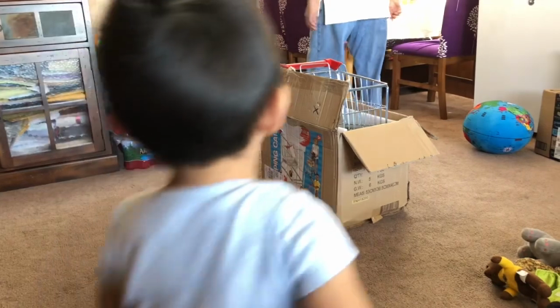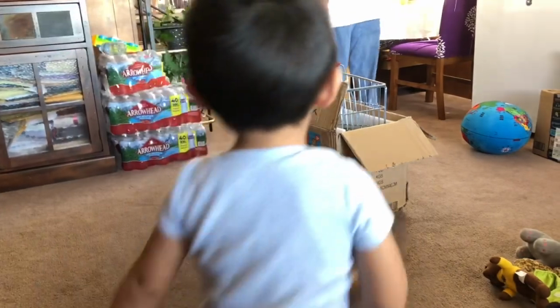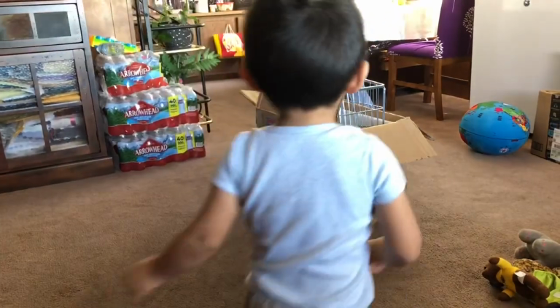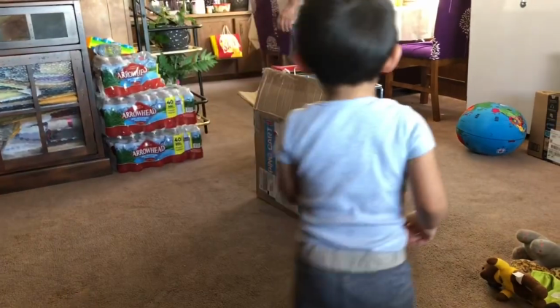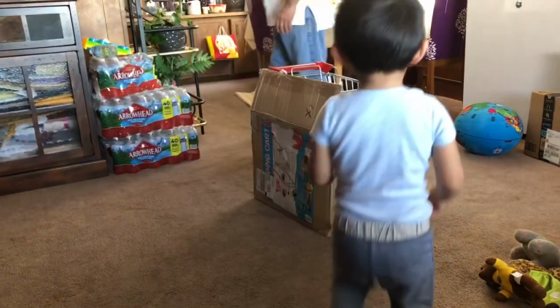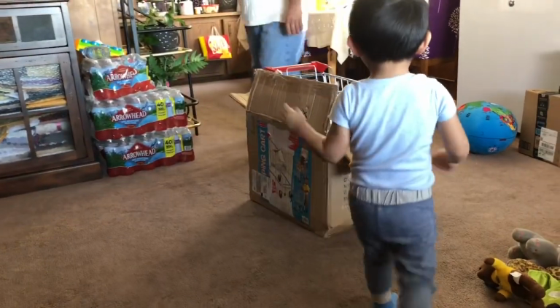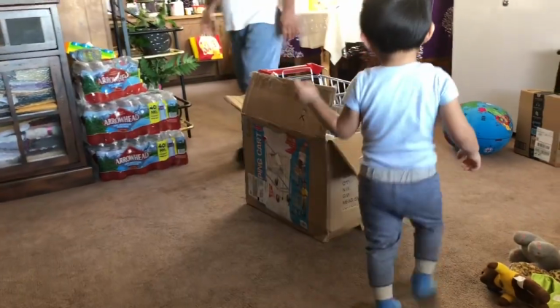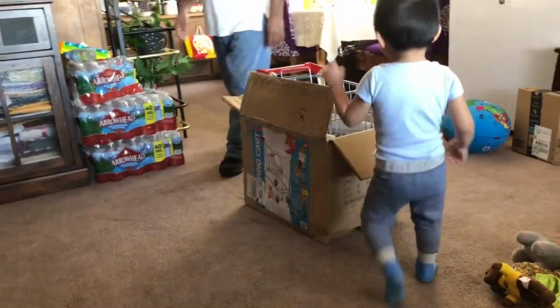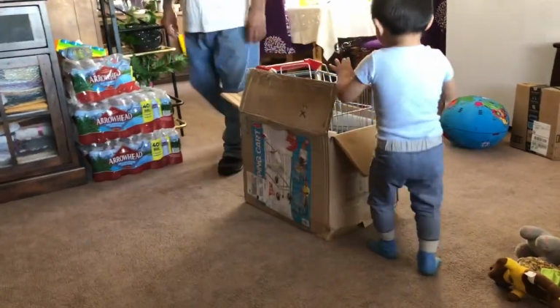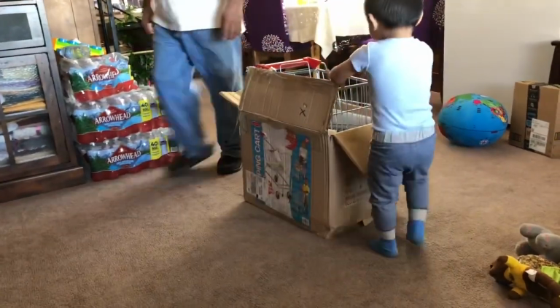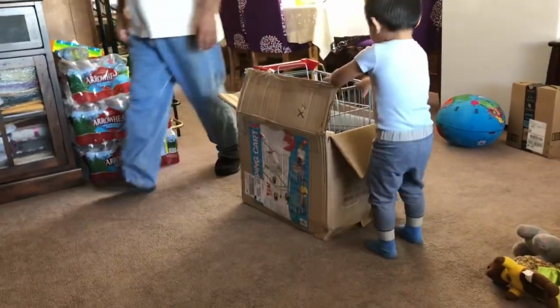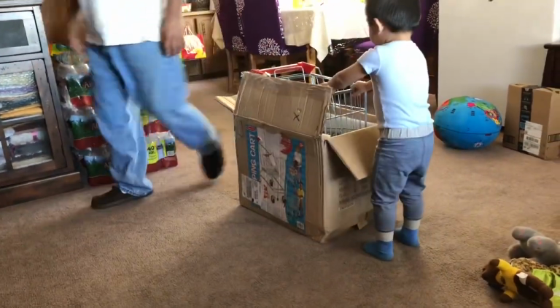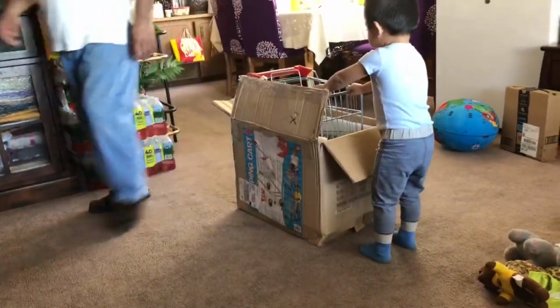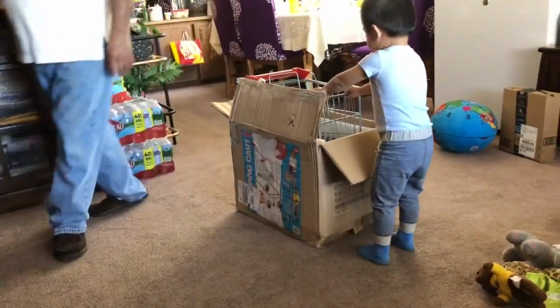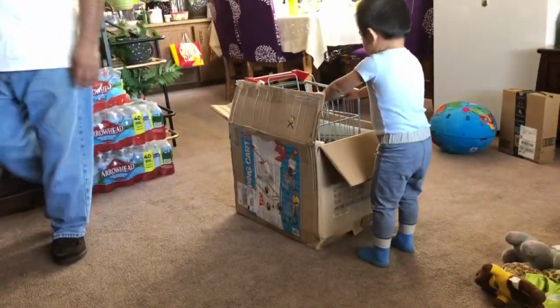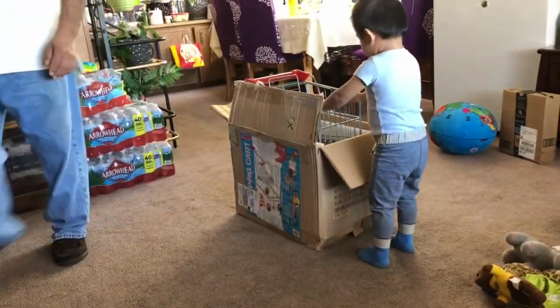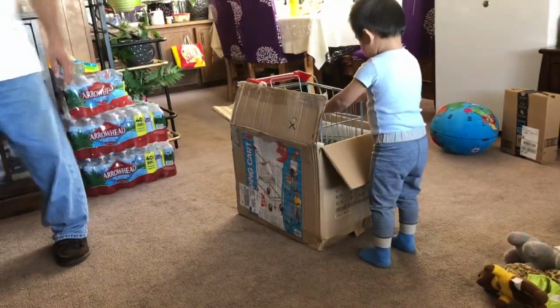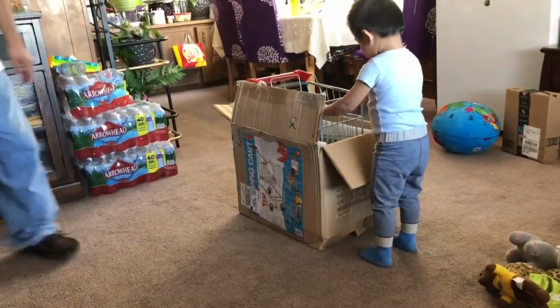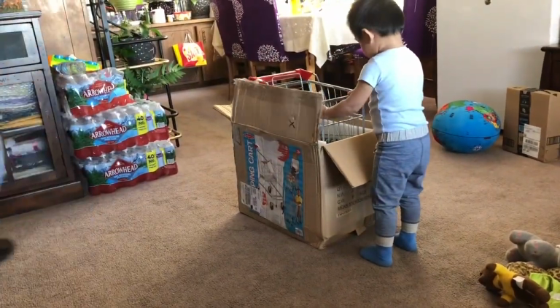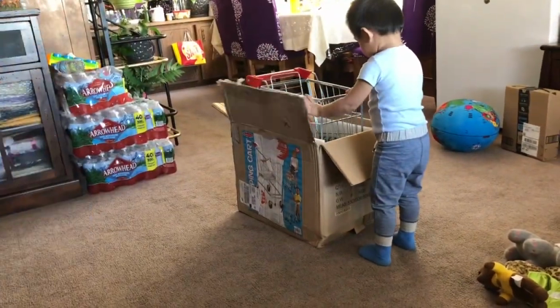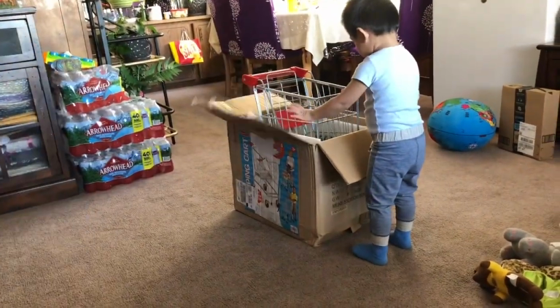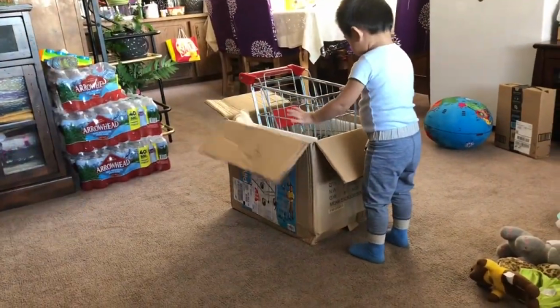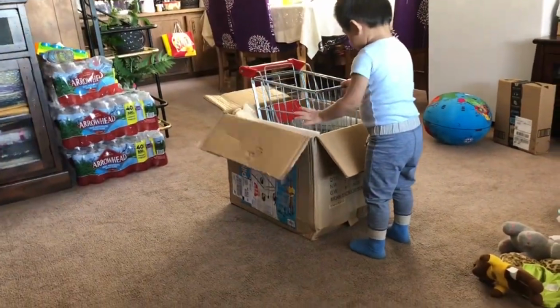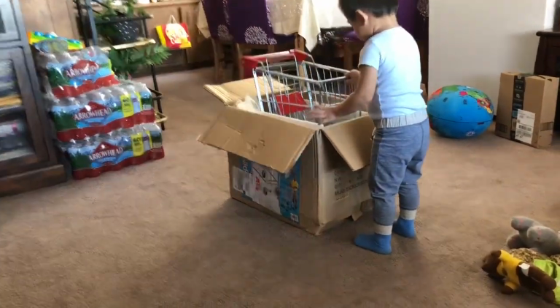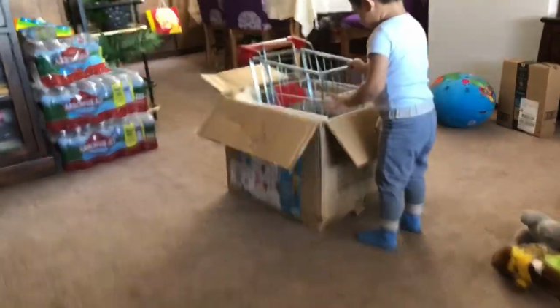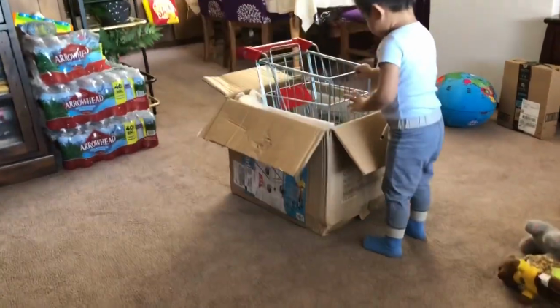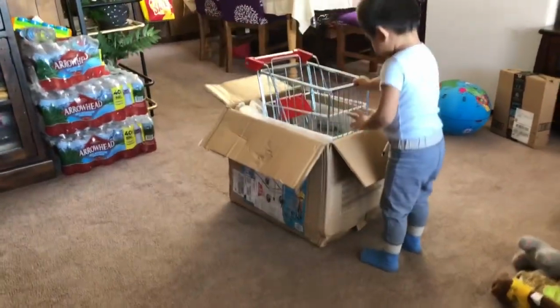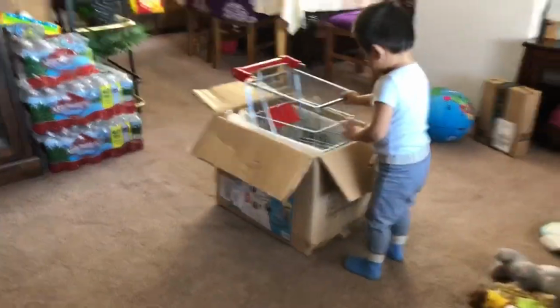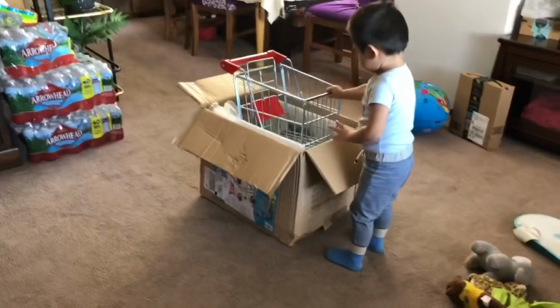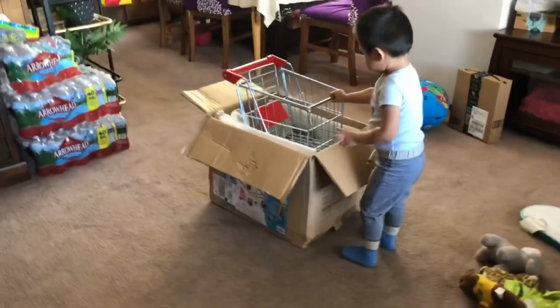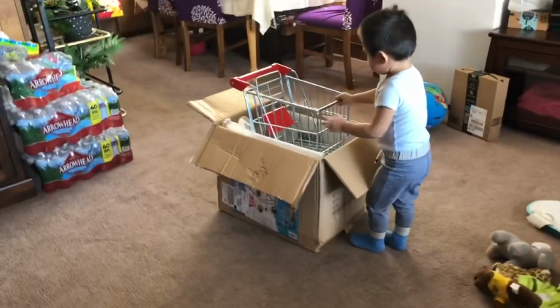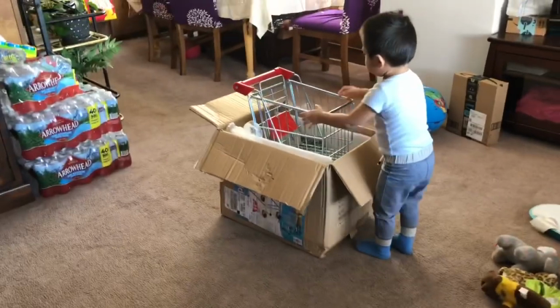Hi, welcome to Rosie's Reviews. Today I'm going to be reviewing this shopping cart that I bought for my nephew Josue.